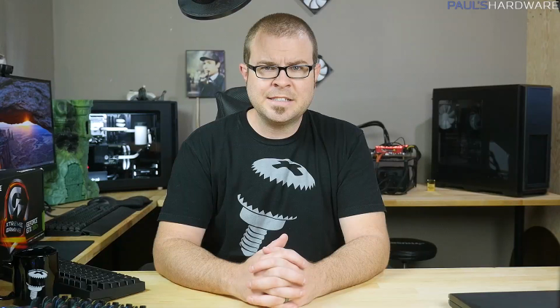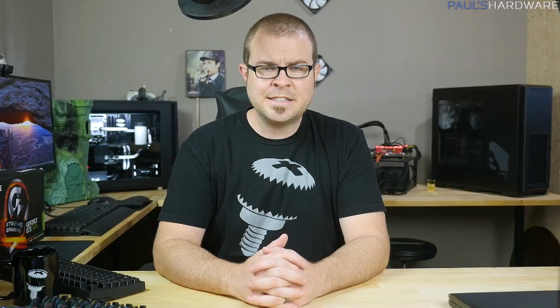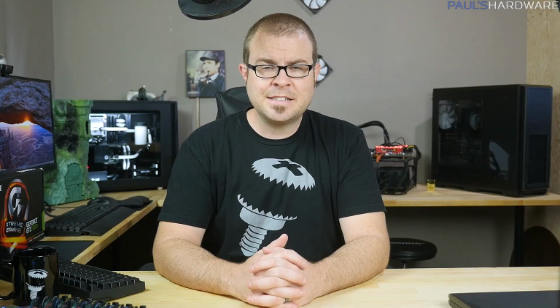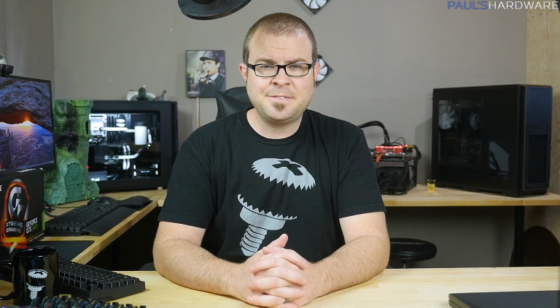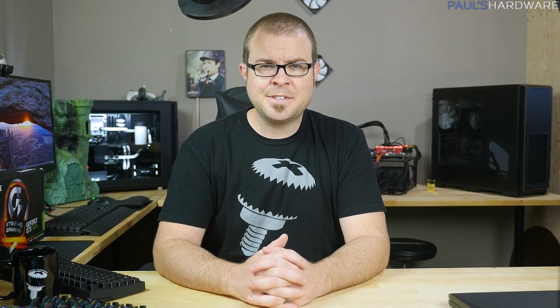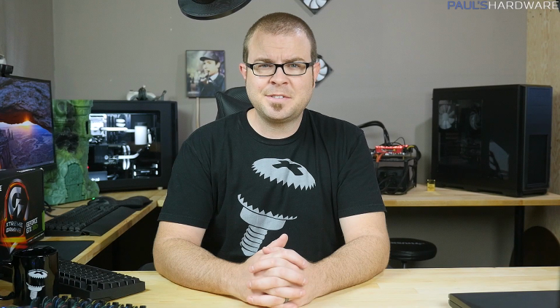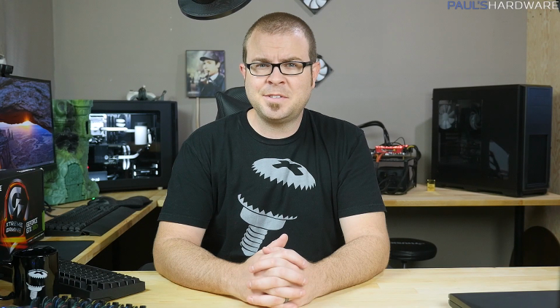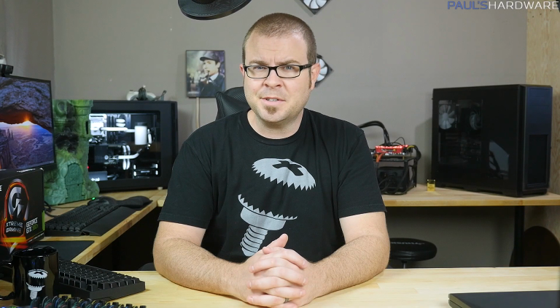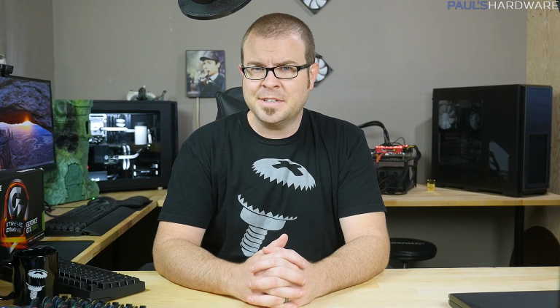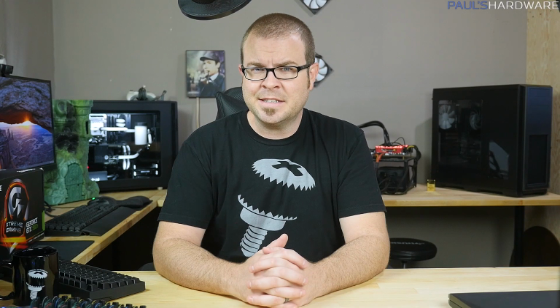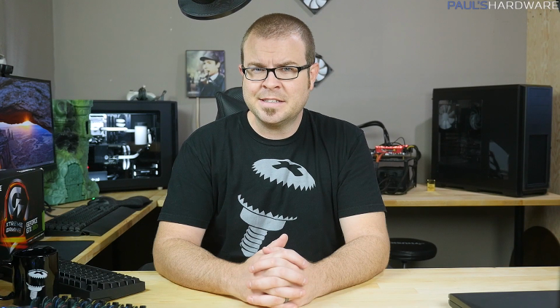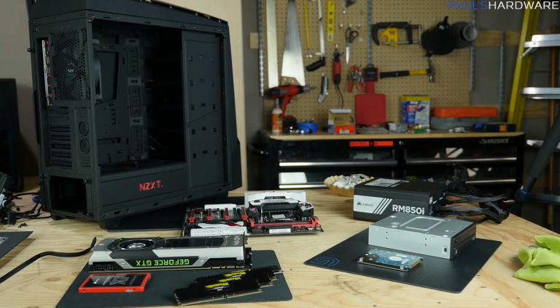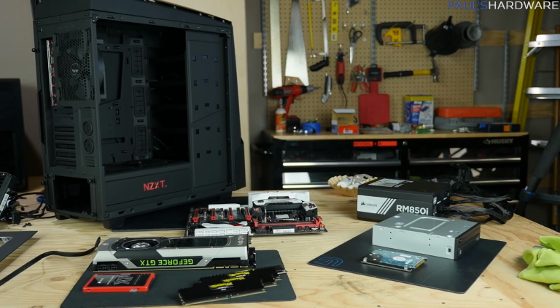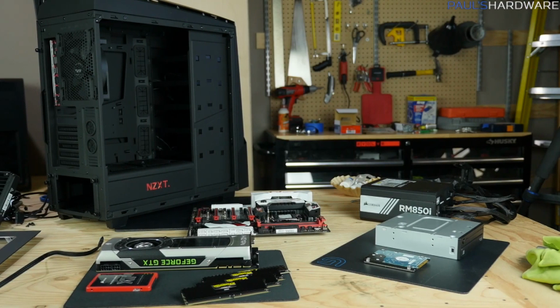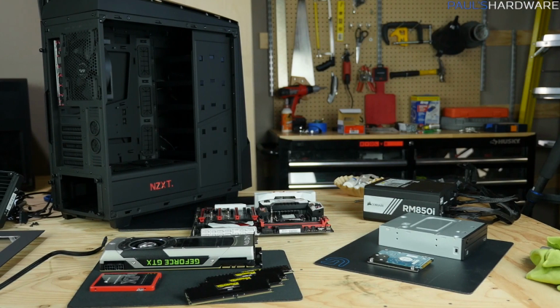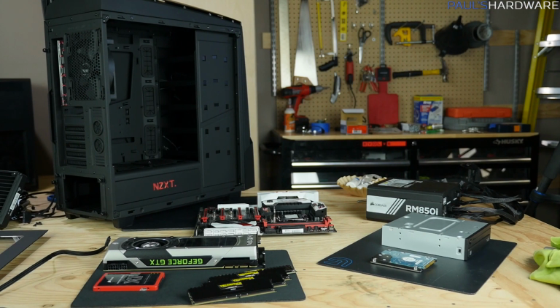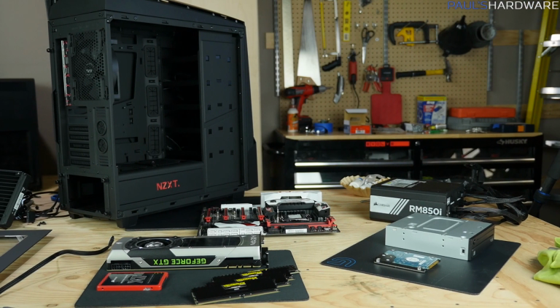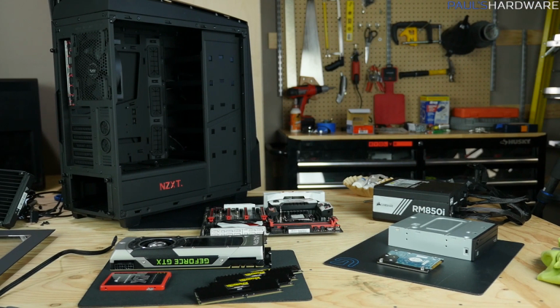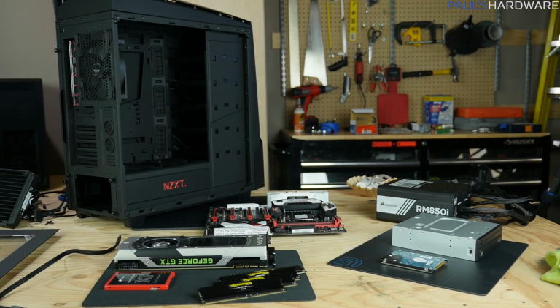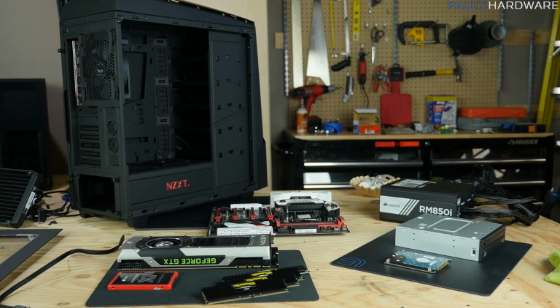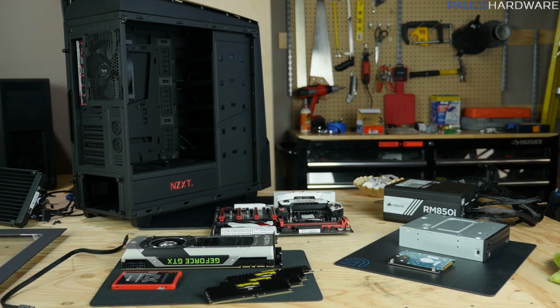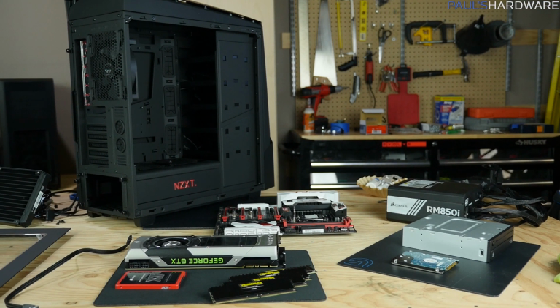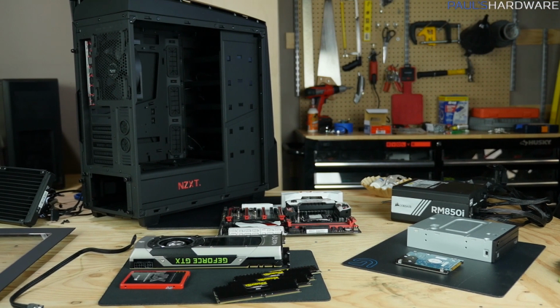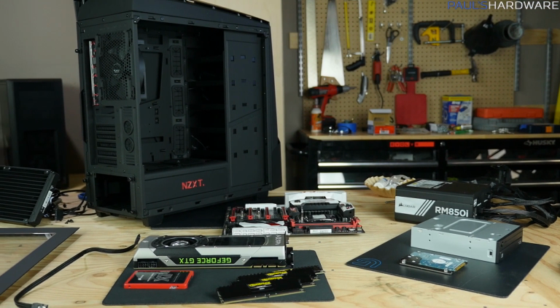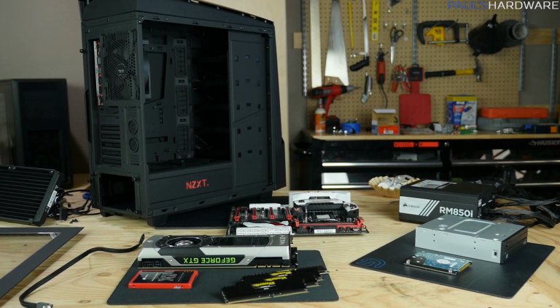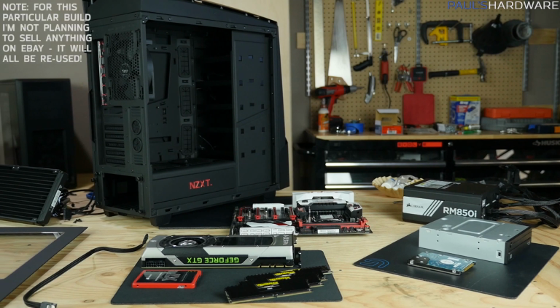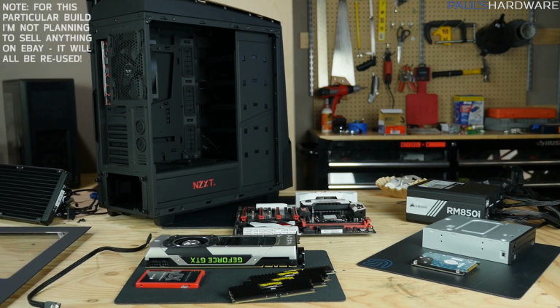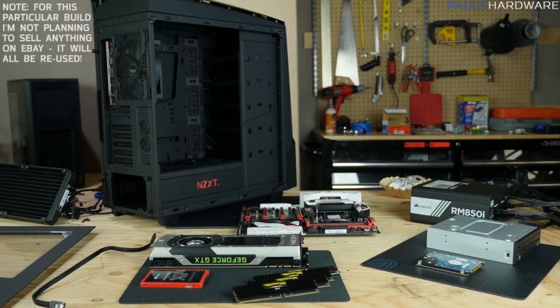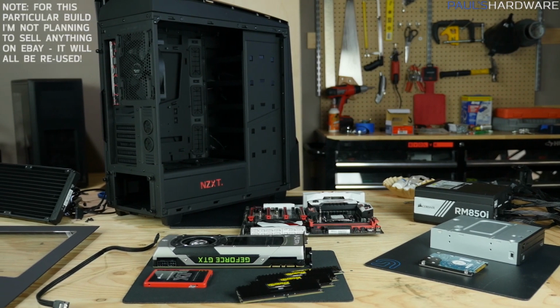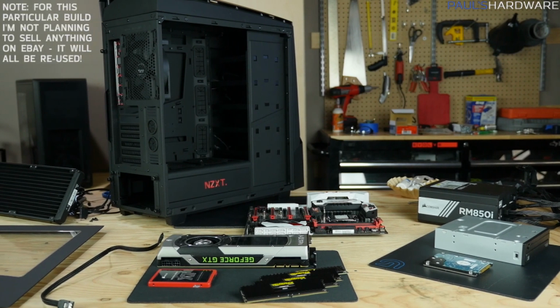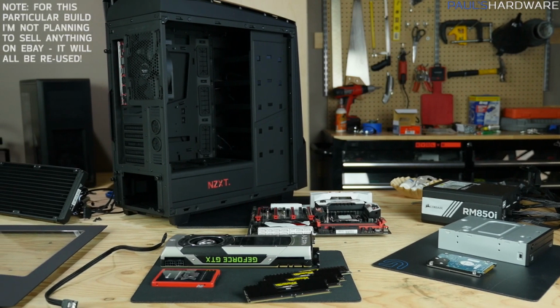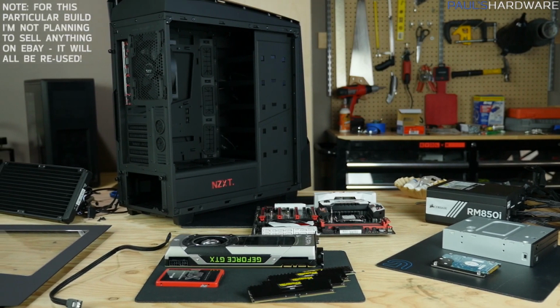That felt good. And of course, prepare the remainder of the components for listing on eBay.